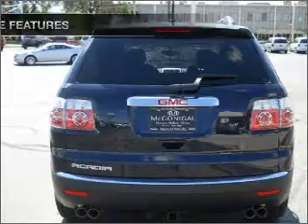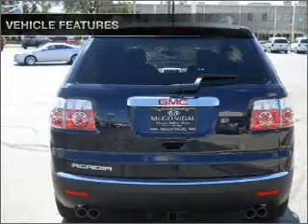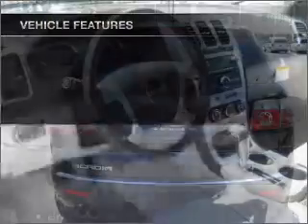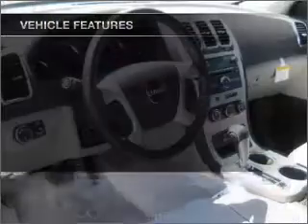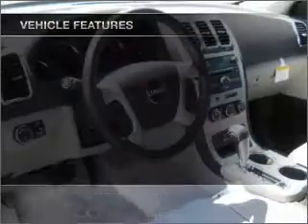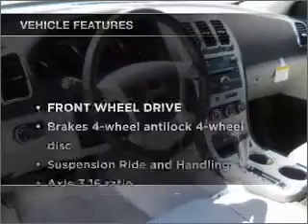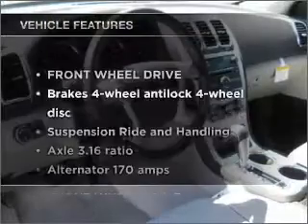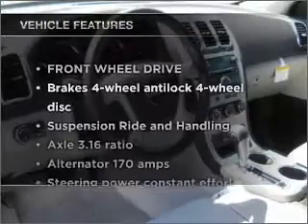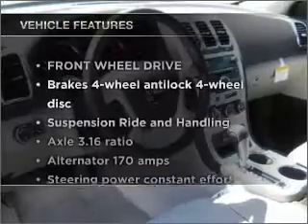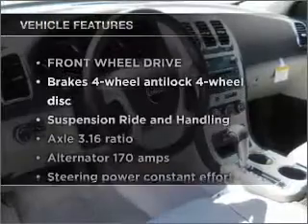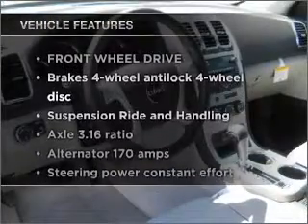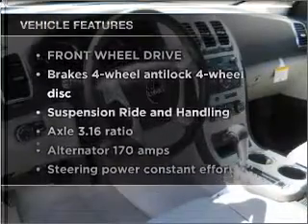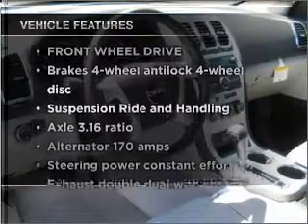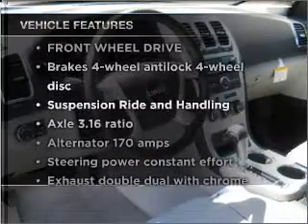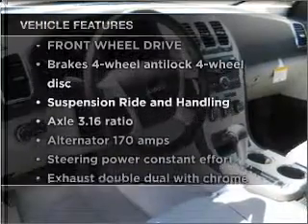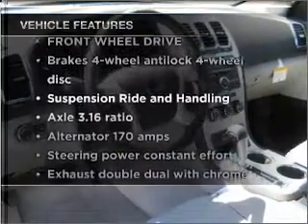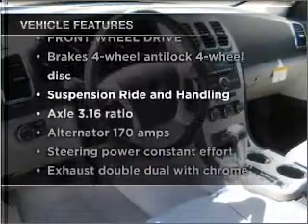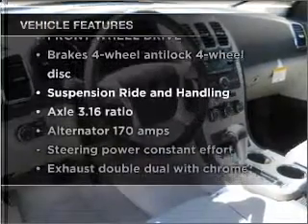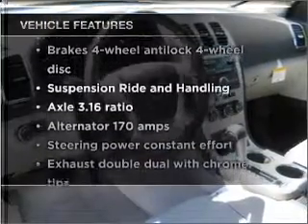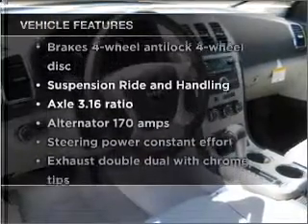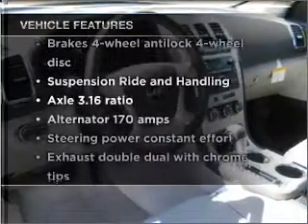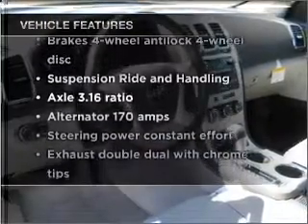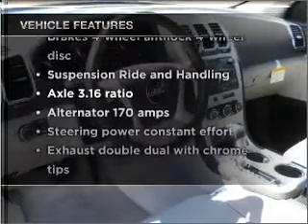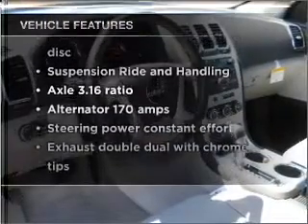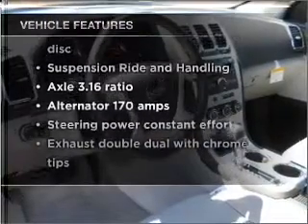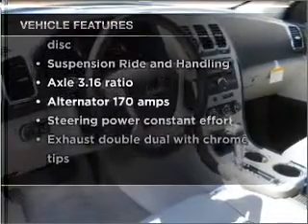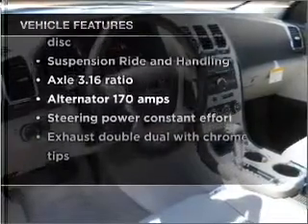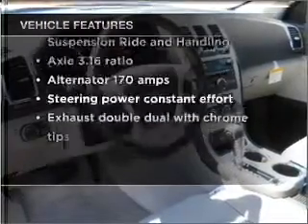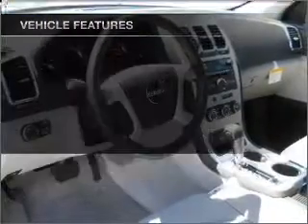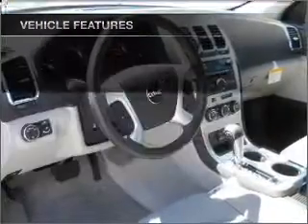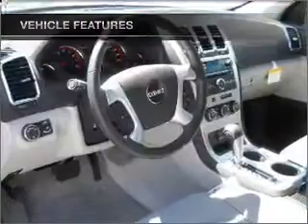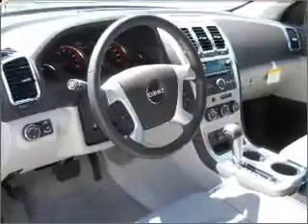Plus, enjoy these notable features that are included in this vehicle: air conditioning and cruise control.